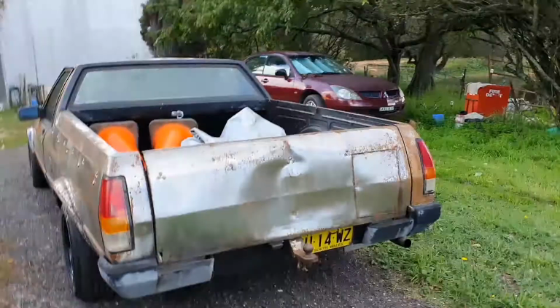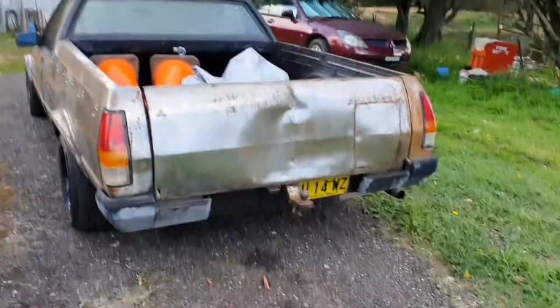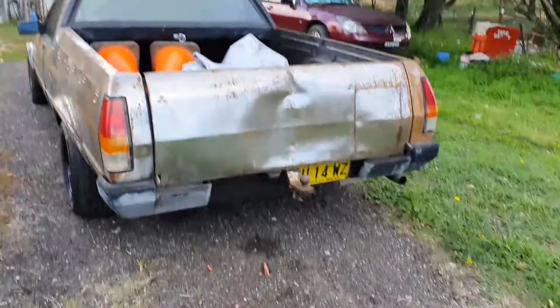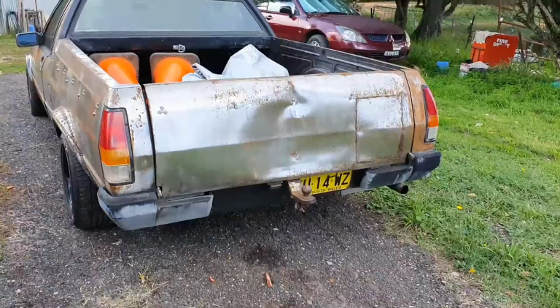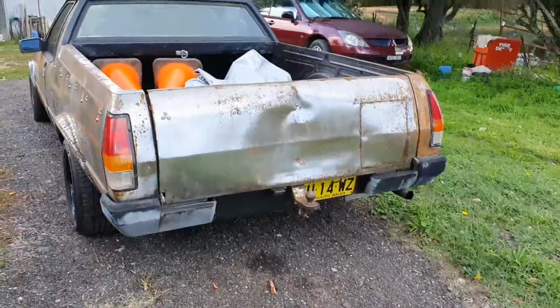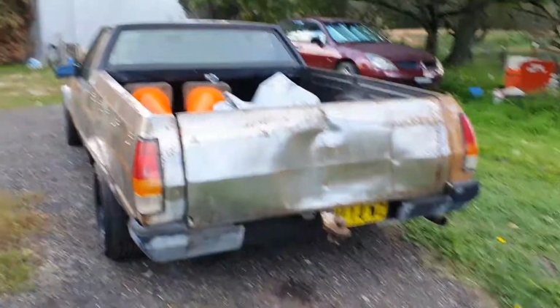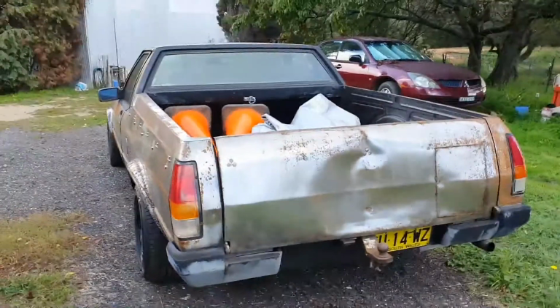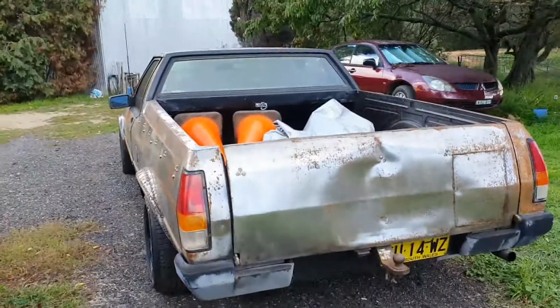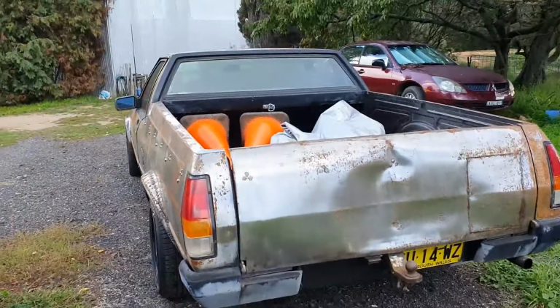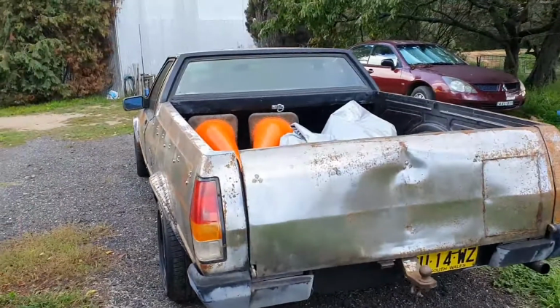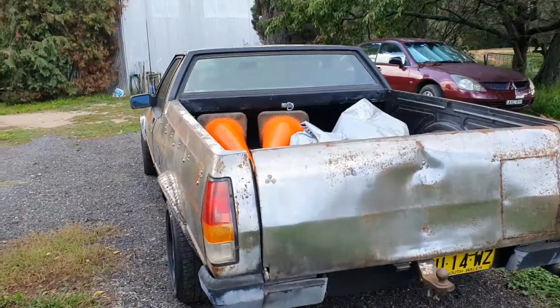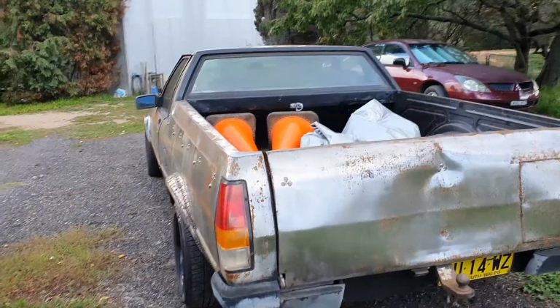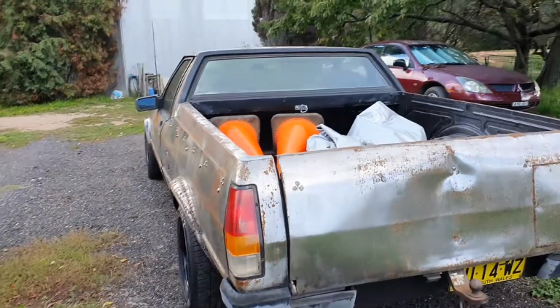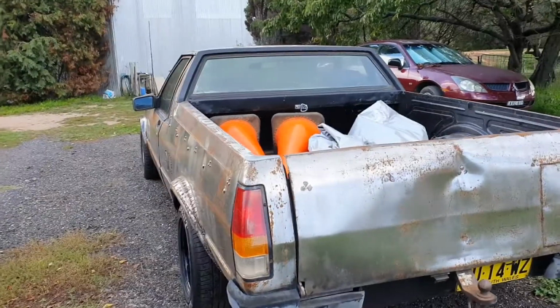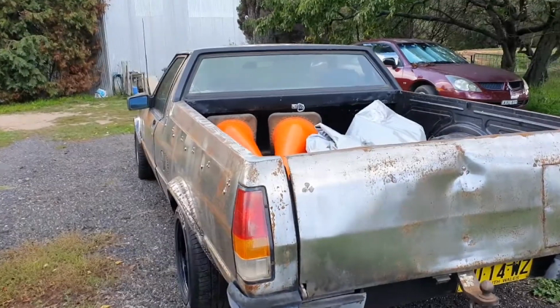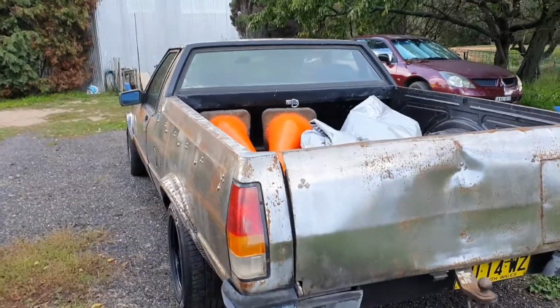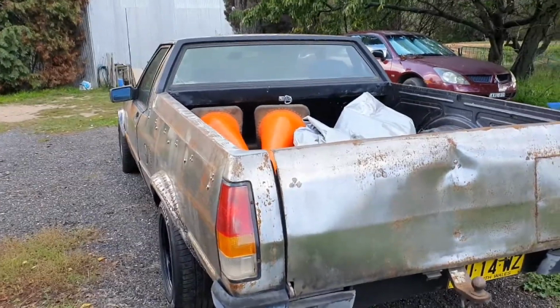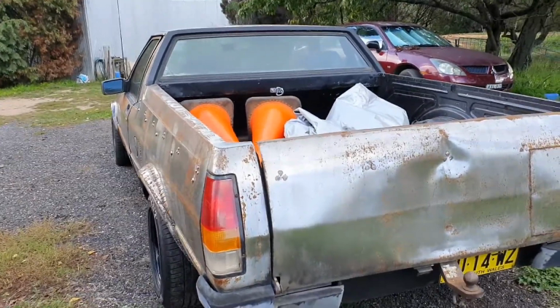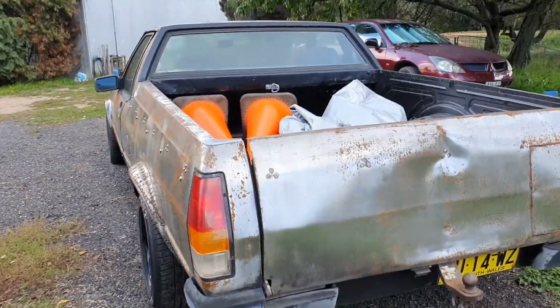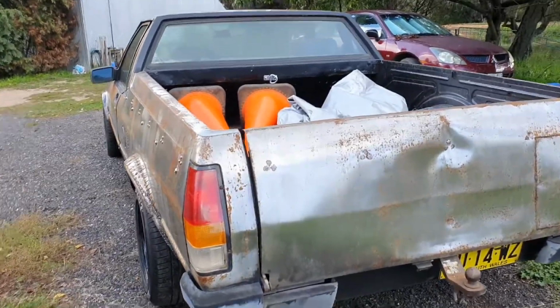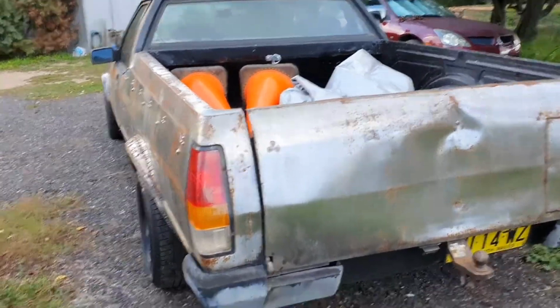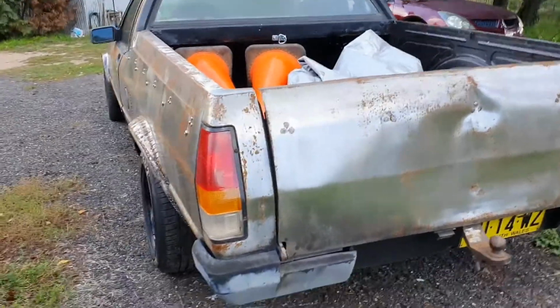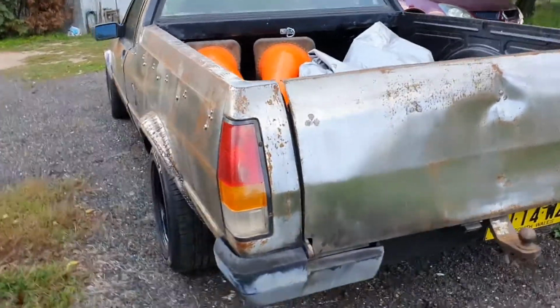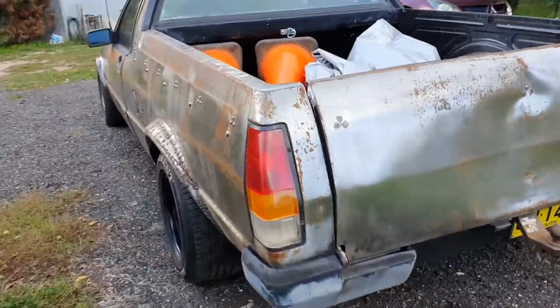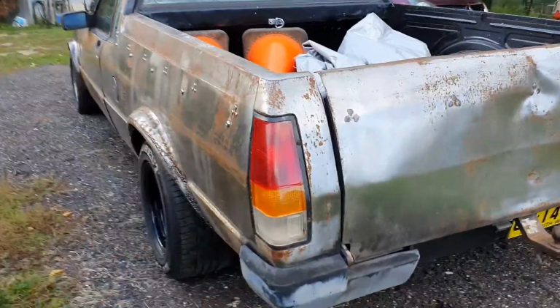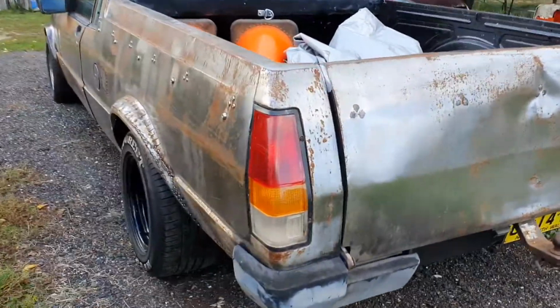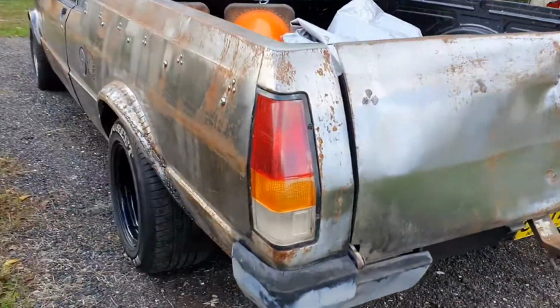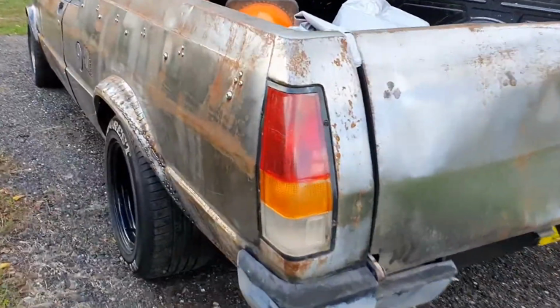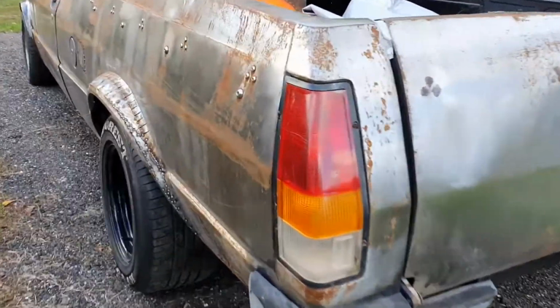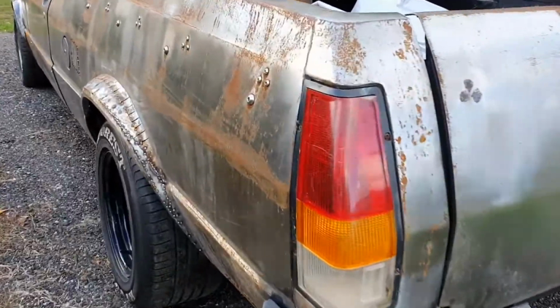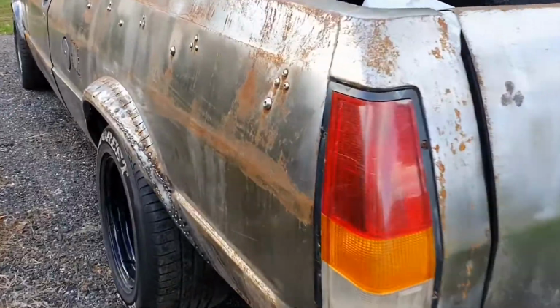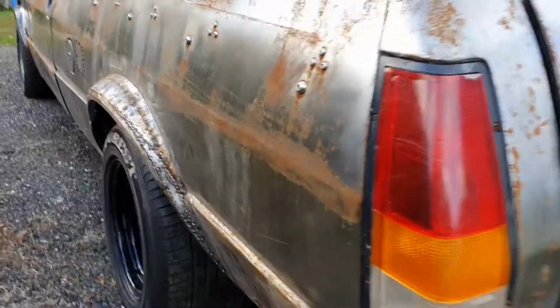Alright, back working on the XF today. The Fury Road Ute, the Feral Ute, whatever you want to call it. The Rat Ute.